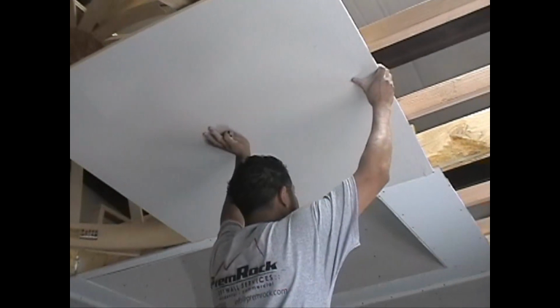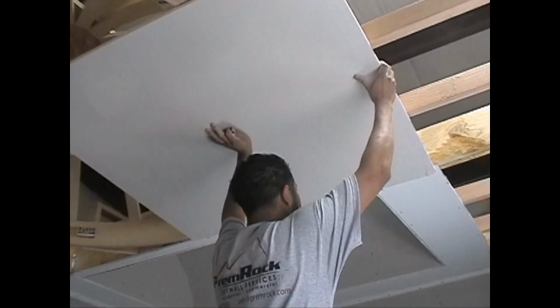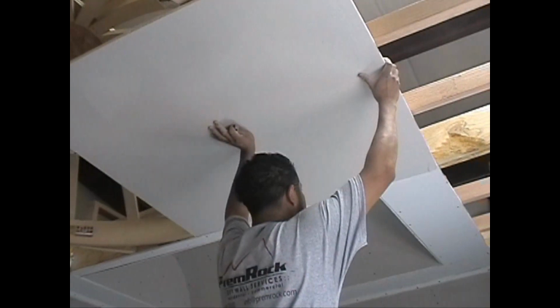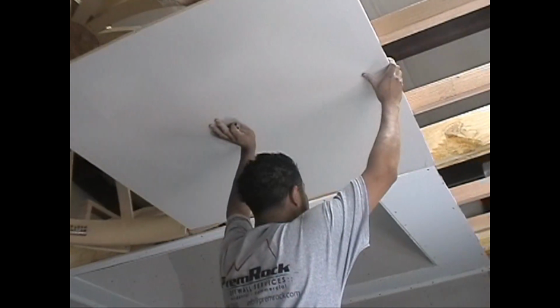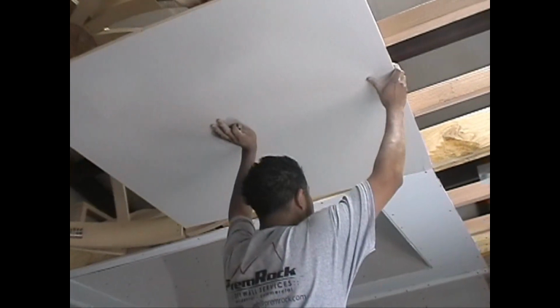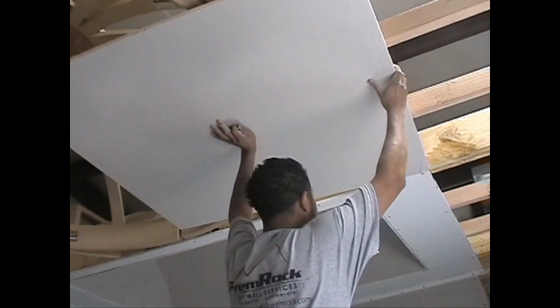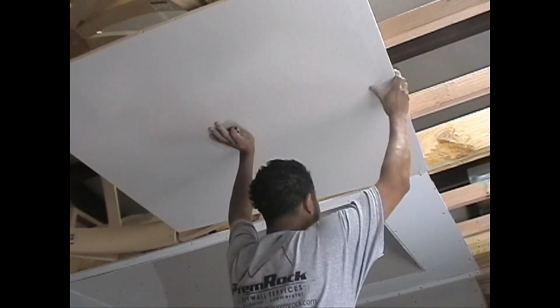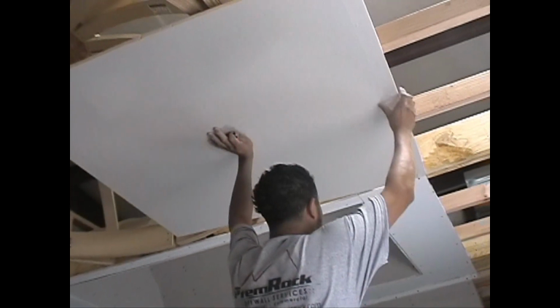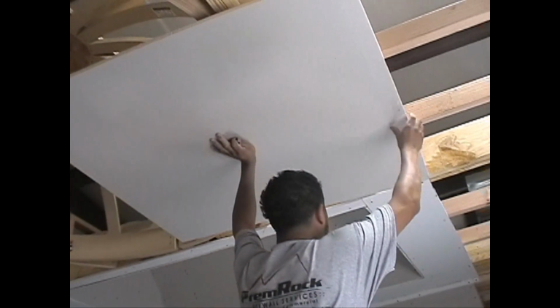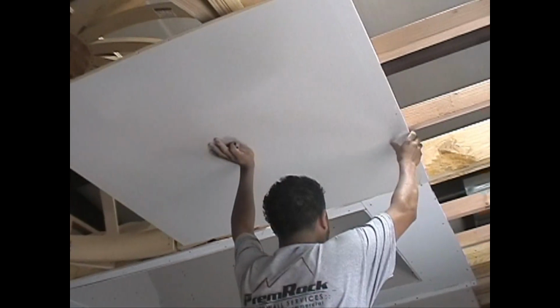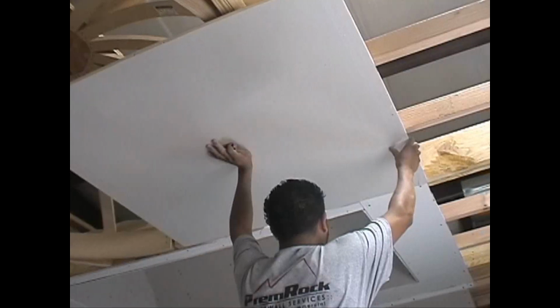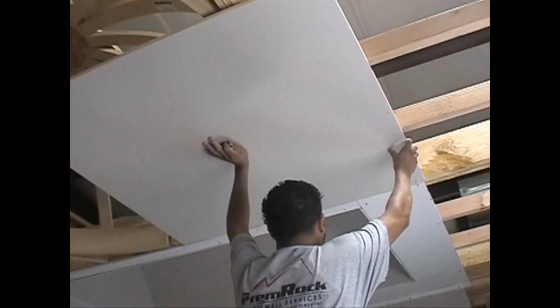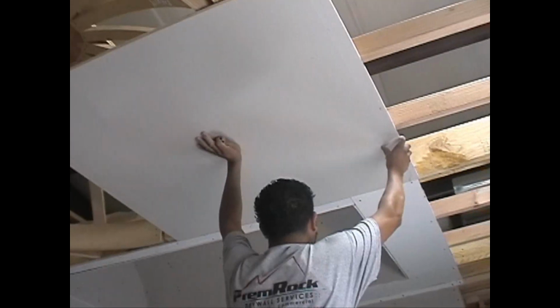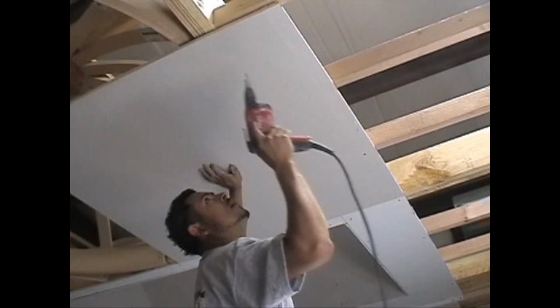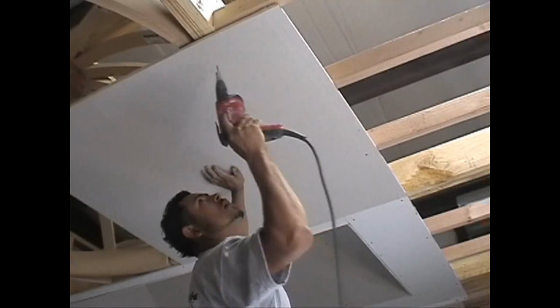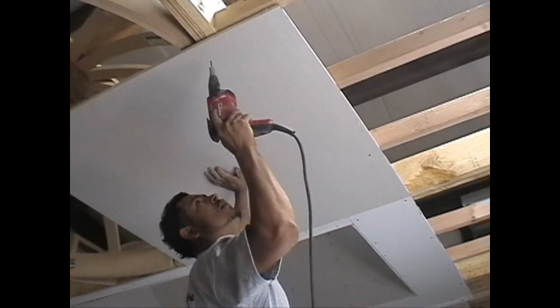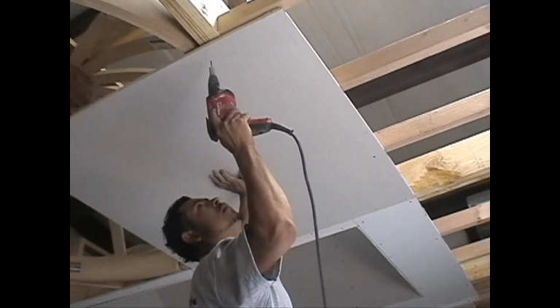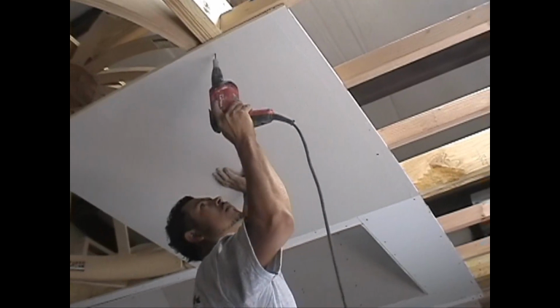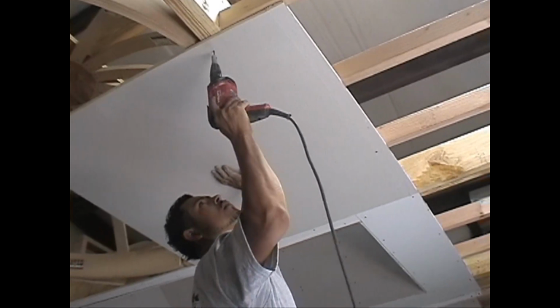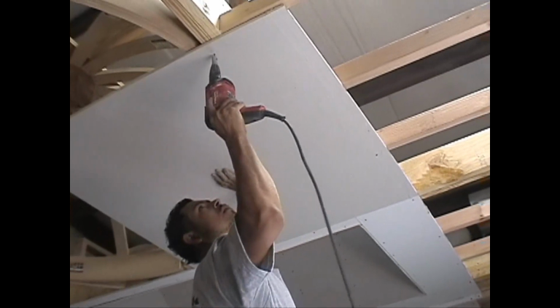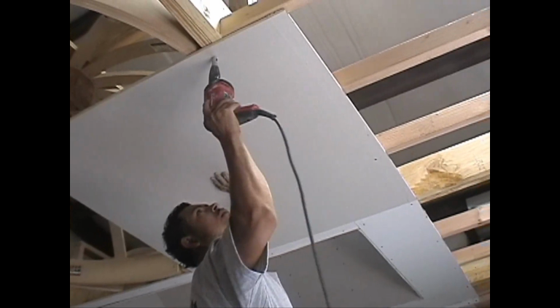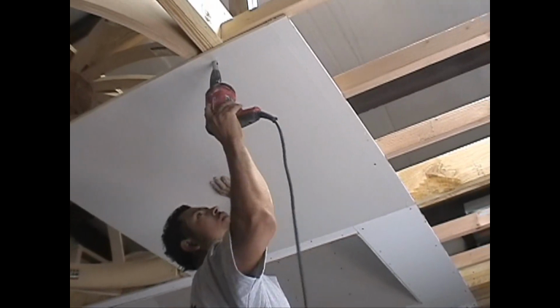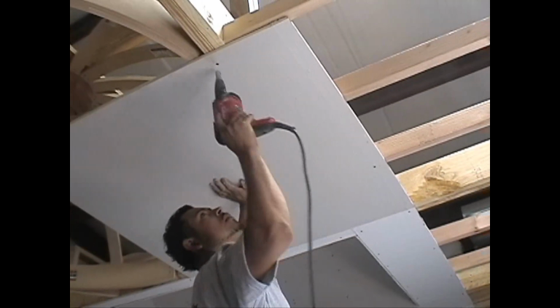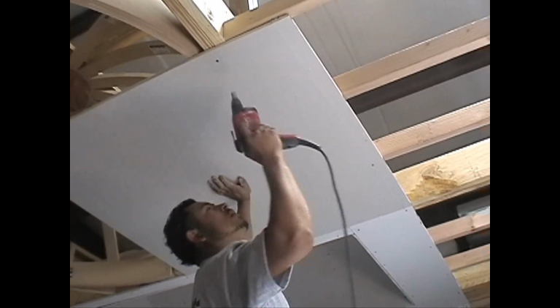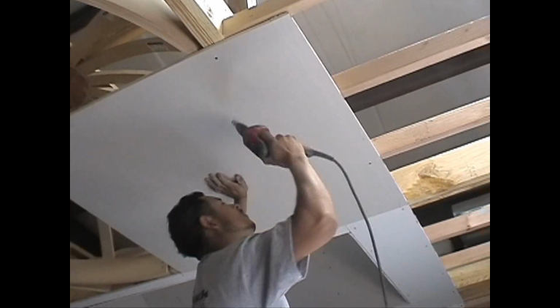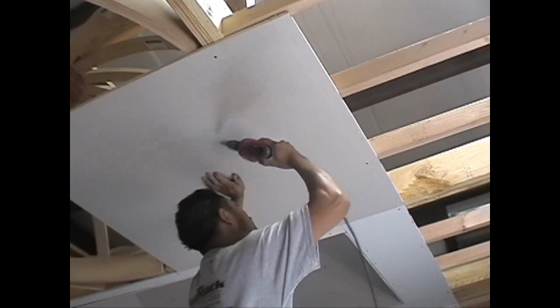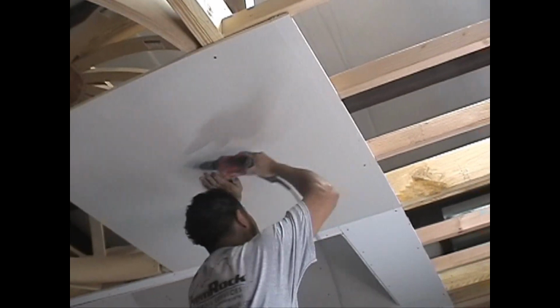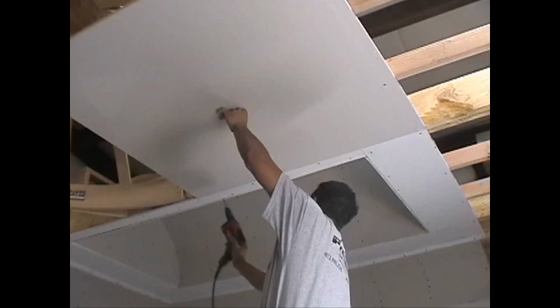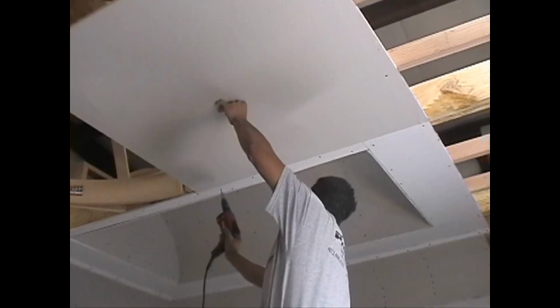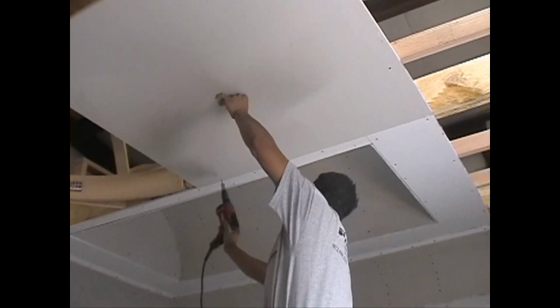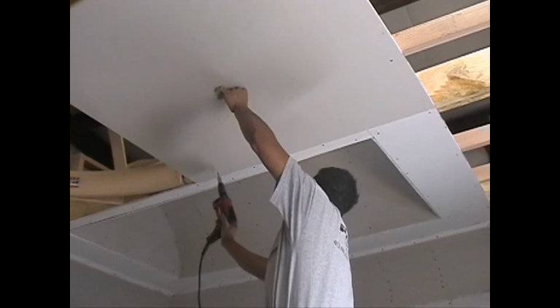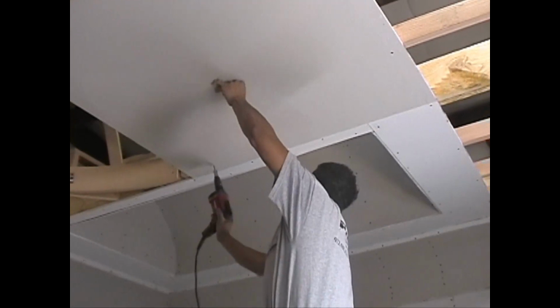Step 1. Attach drywall panels to the ceiling so they overlap the entire curvature of the dome ring.